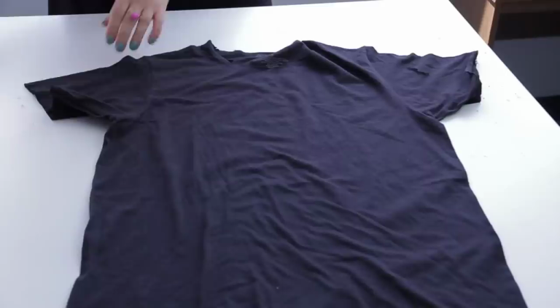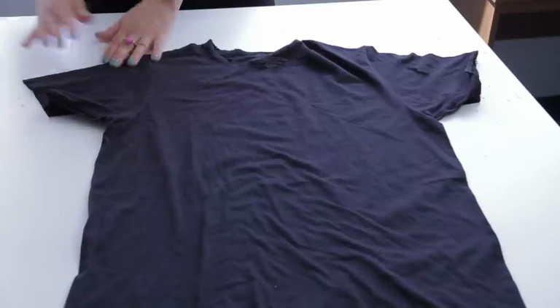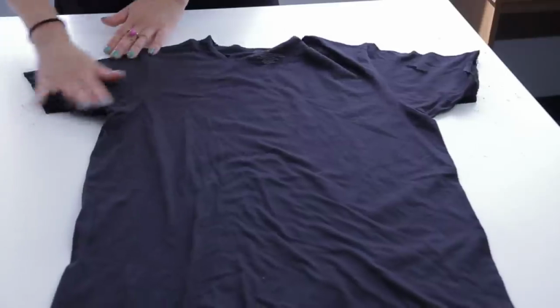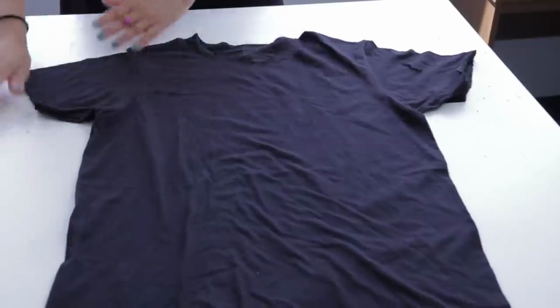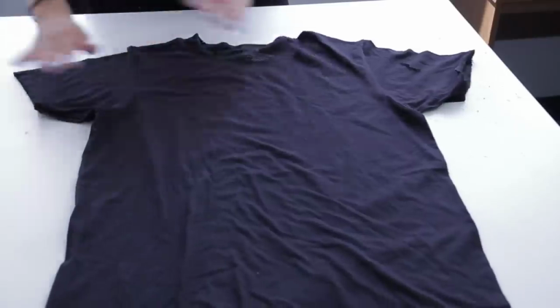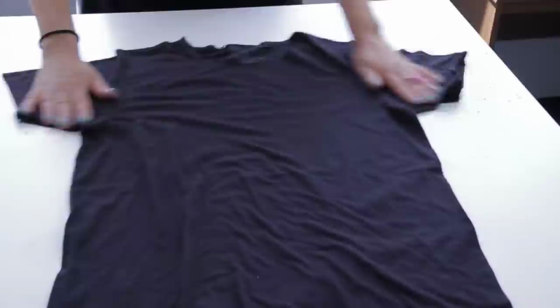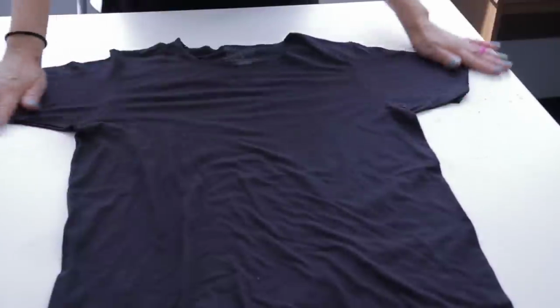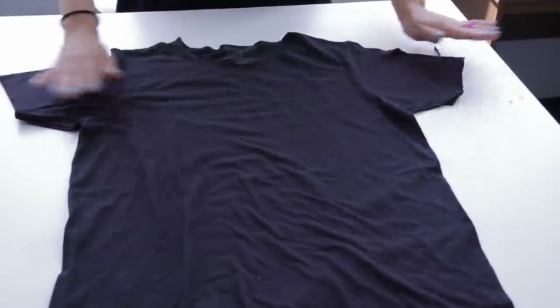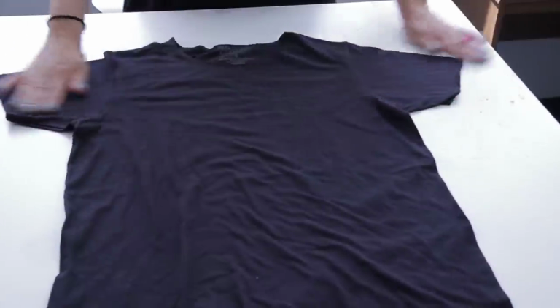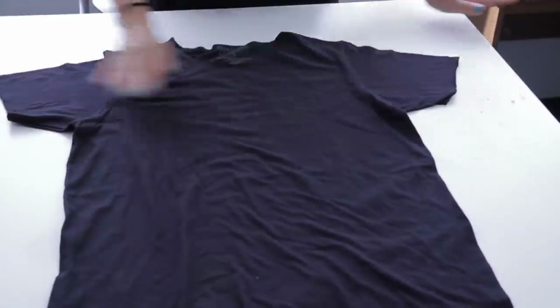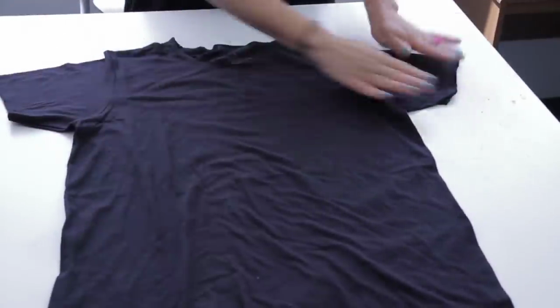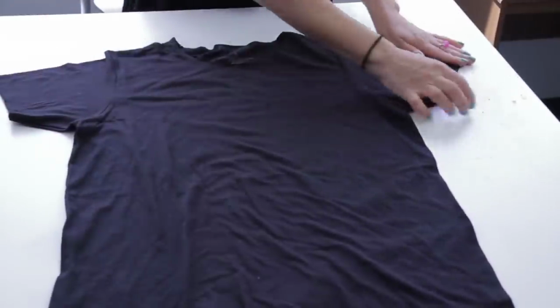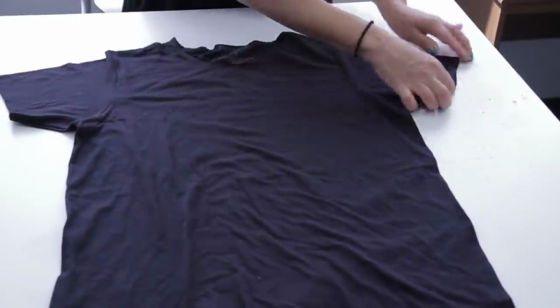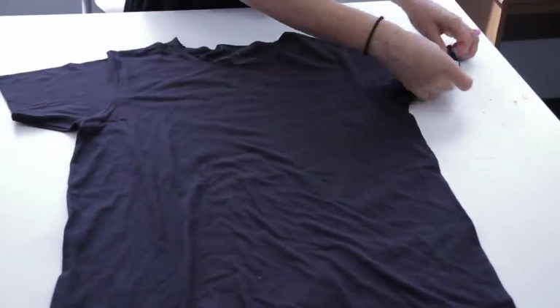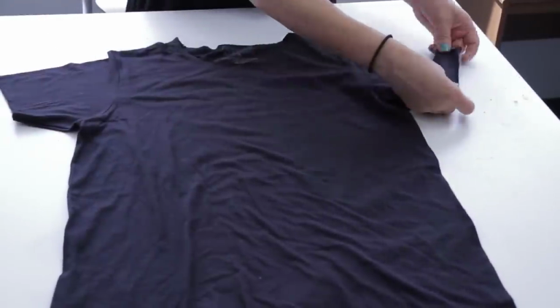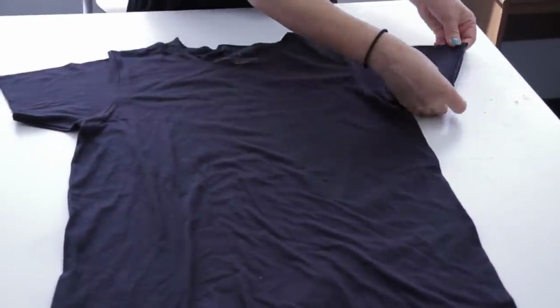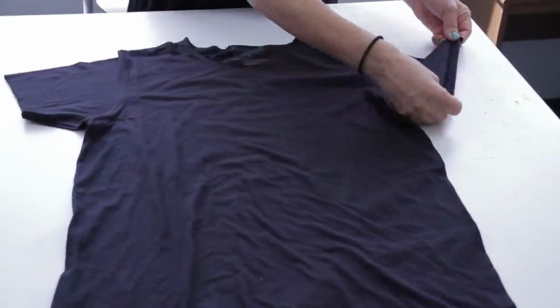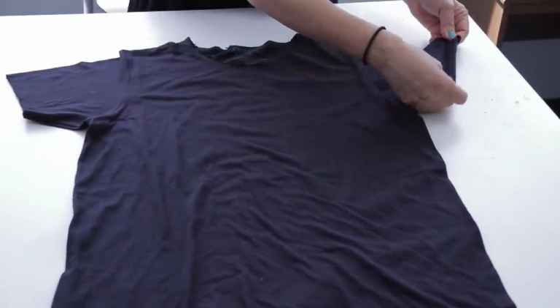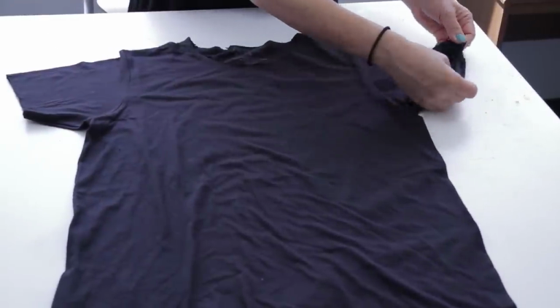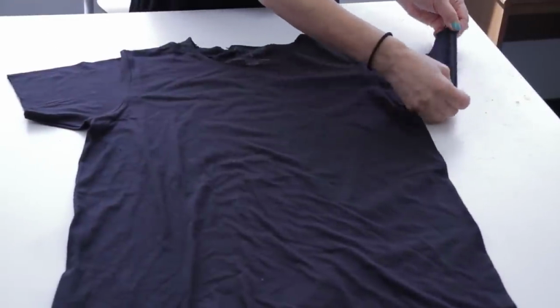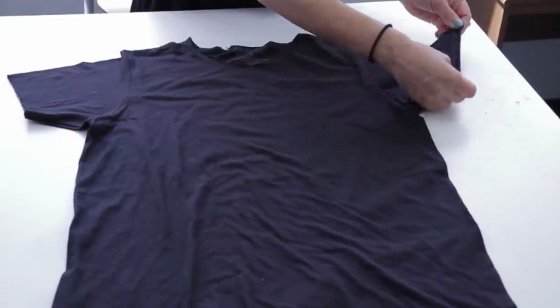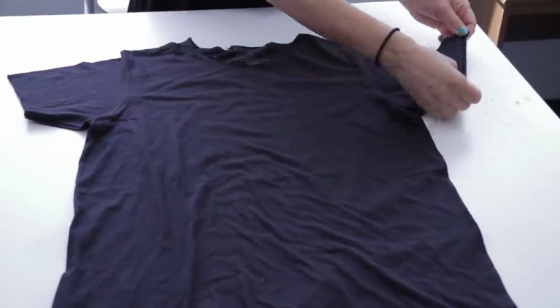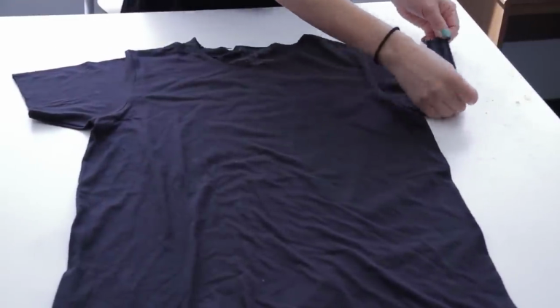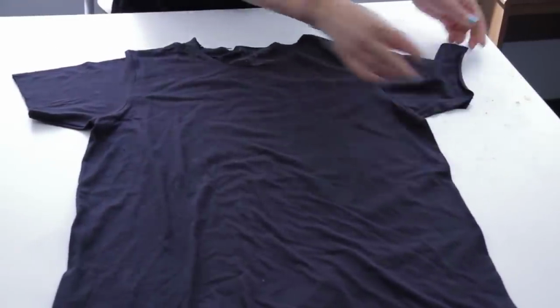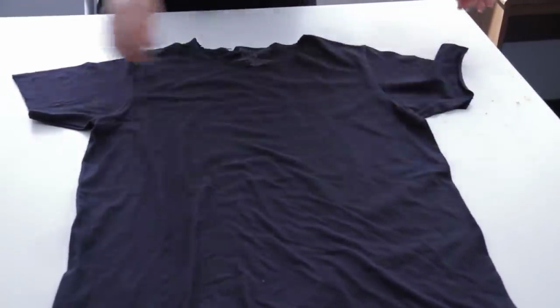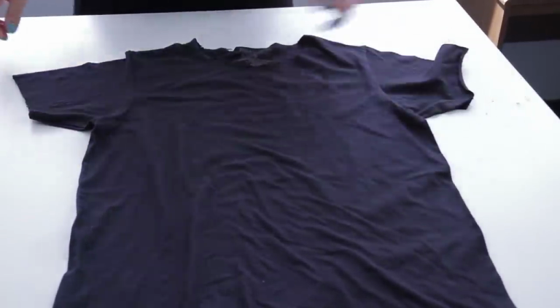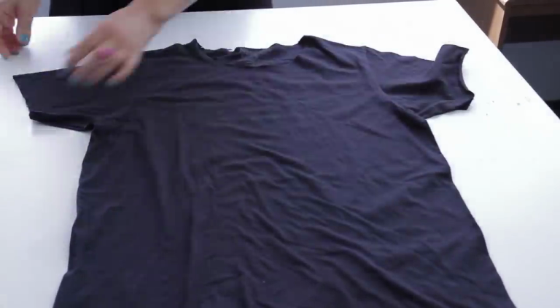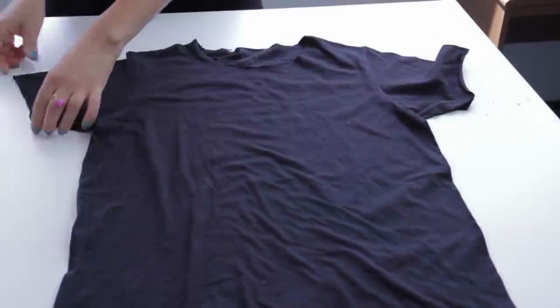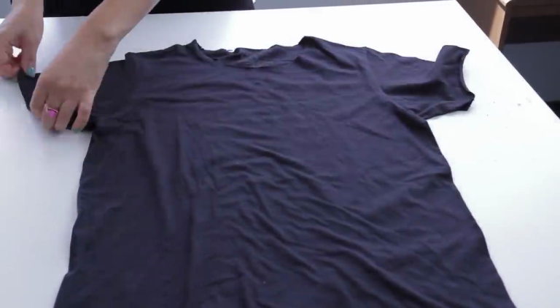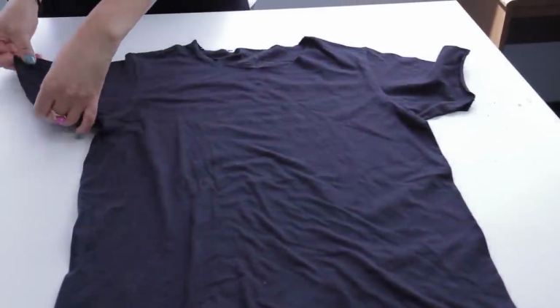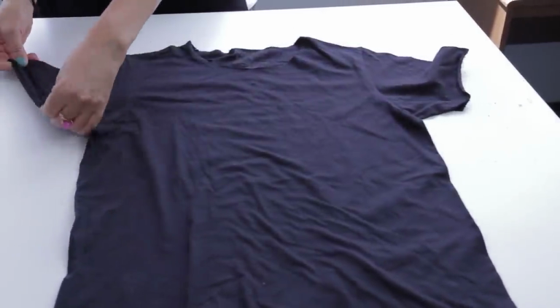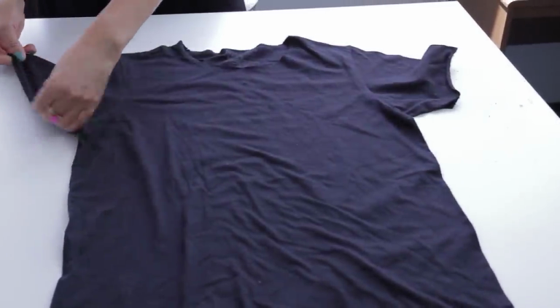So once you have that cut, you can slightly stretch, and you'll see that the fabric will roll.